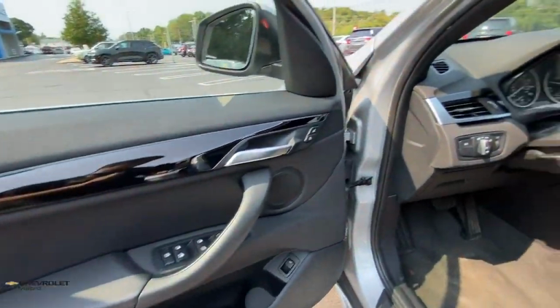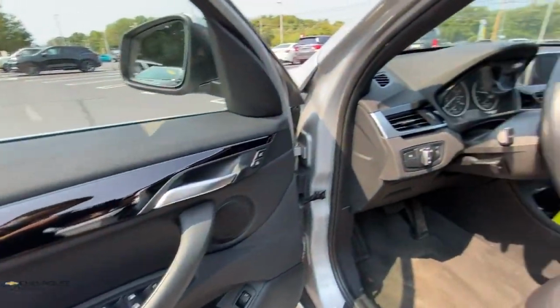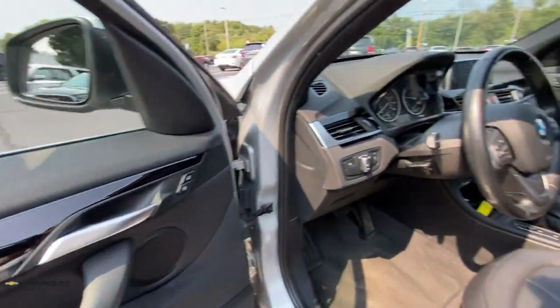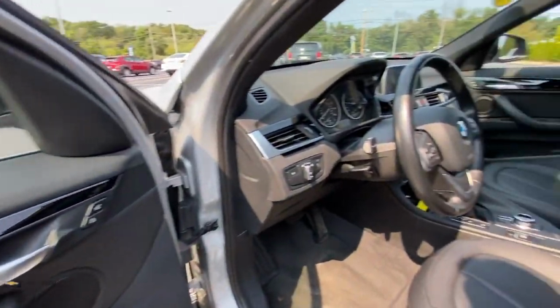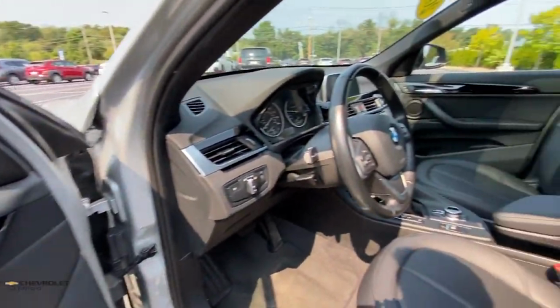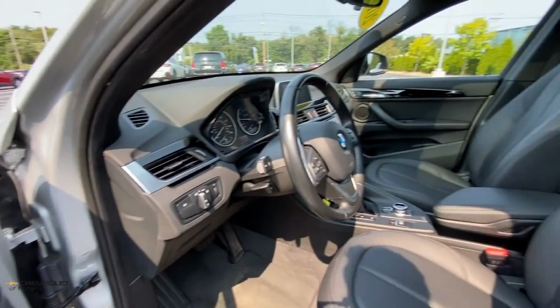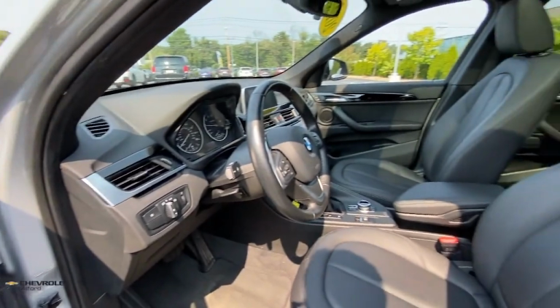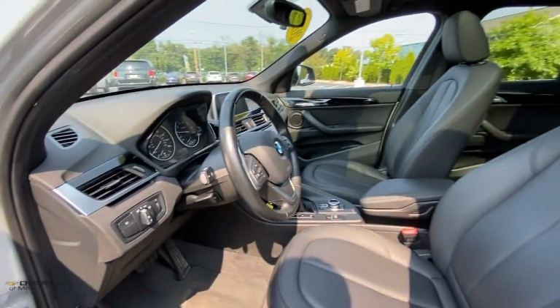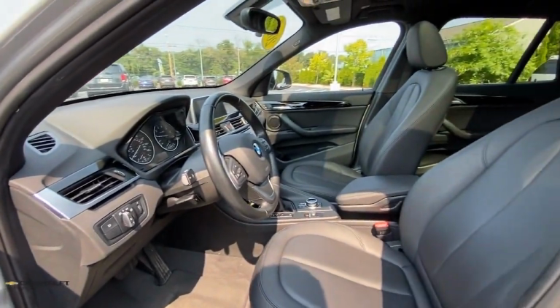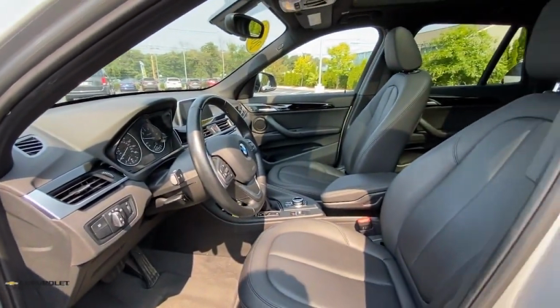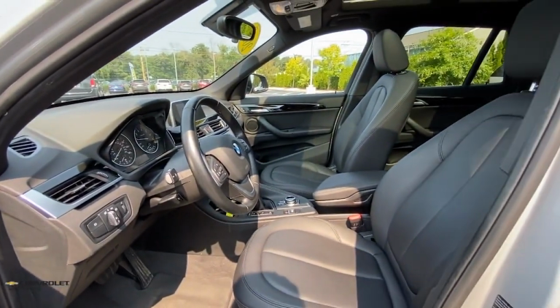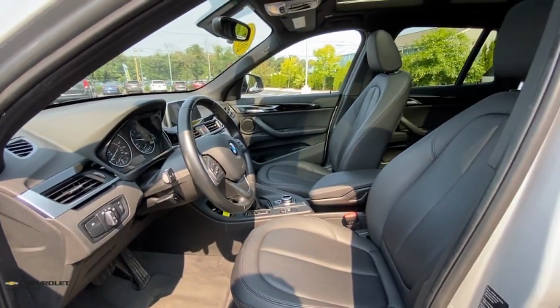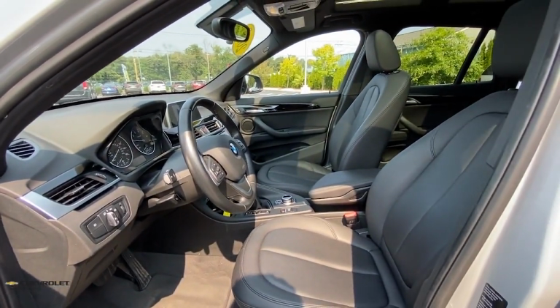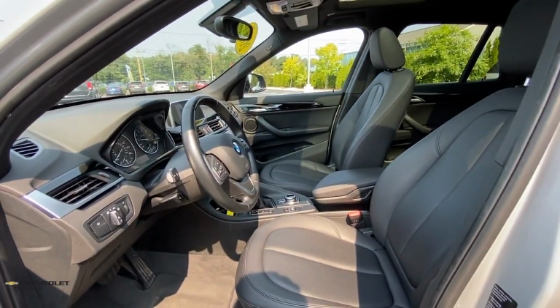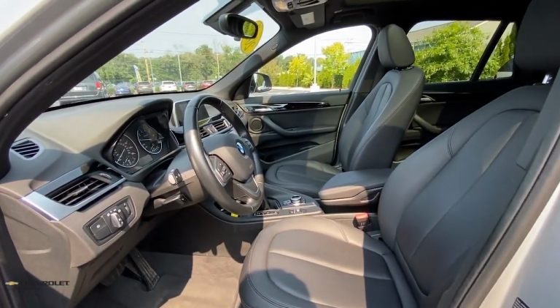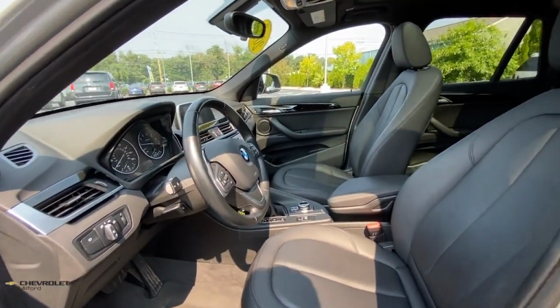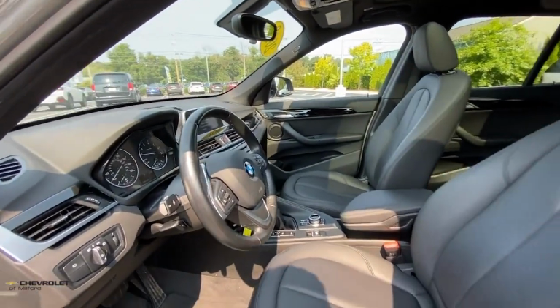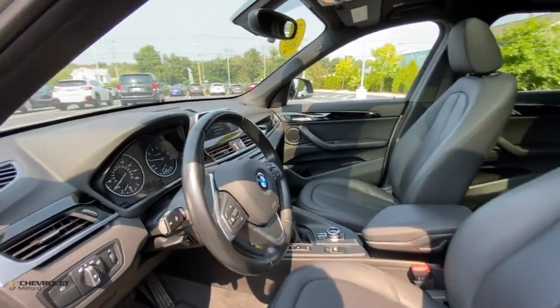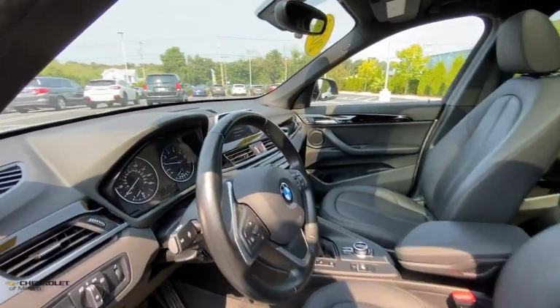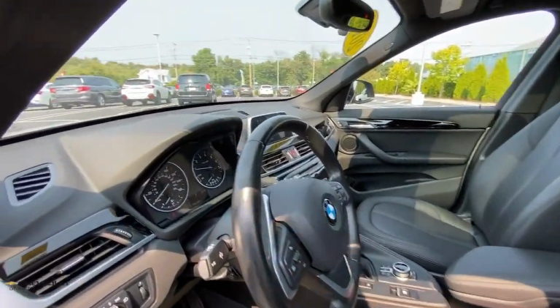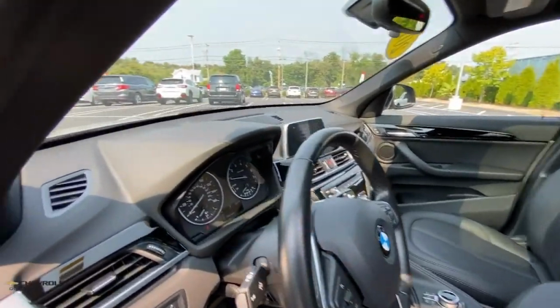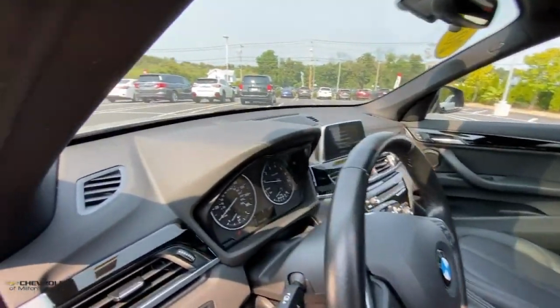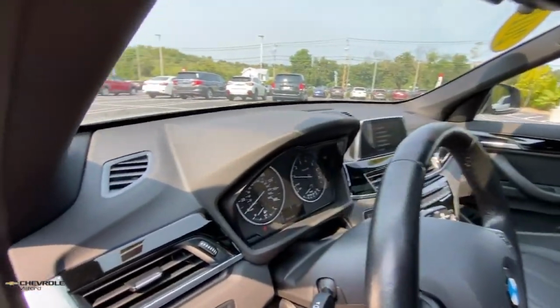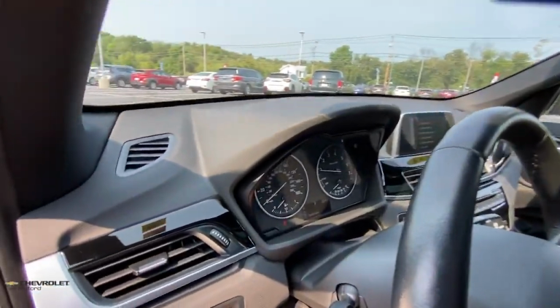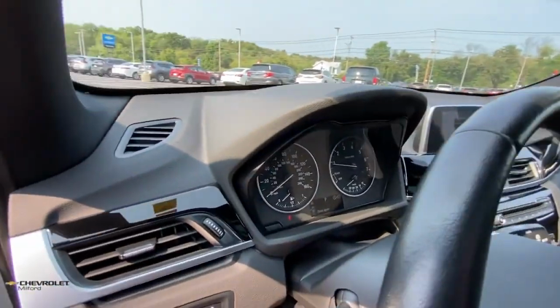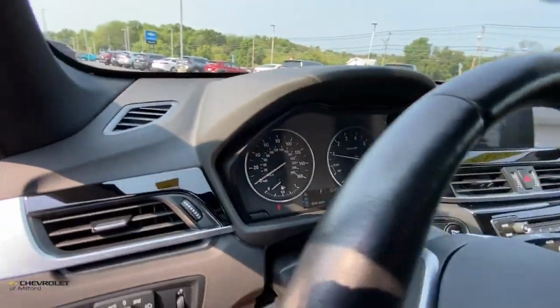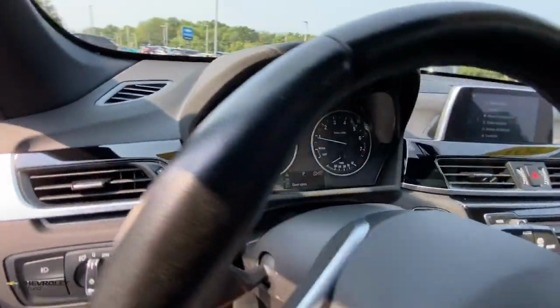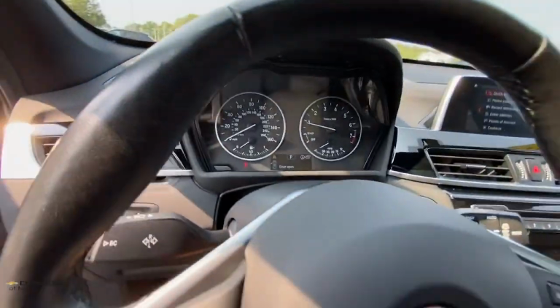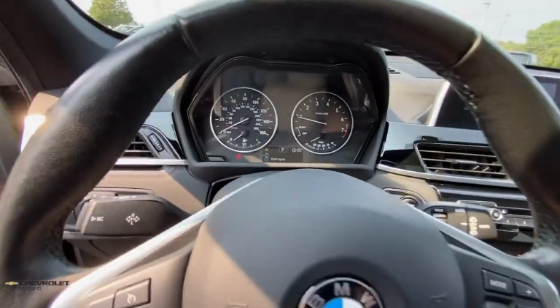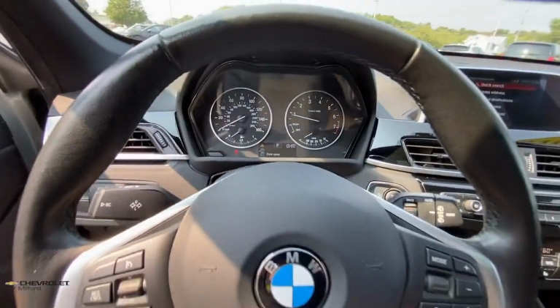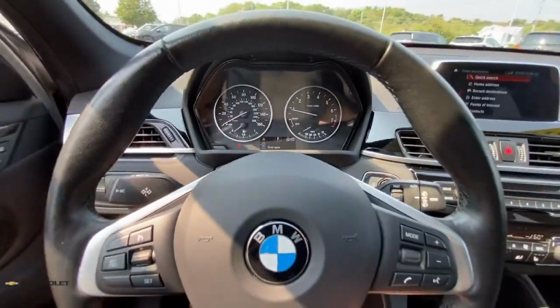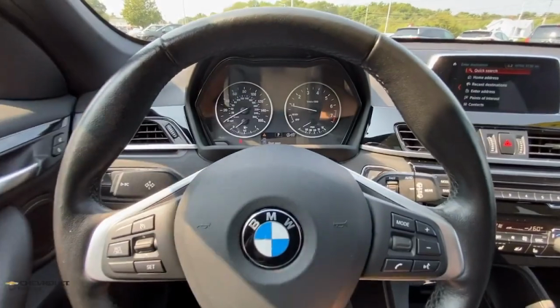Don't miss the opportunity to feel the thrill that true driving pleasure inspires. Road test the X1.